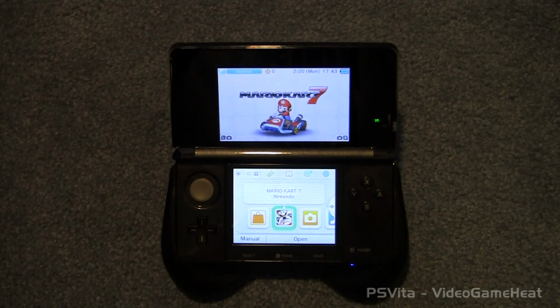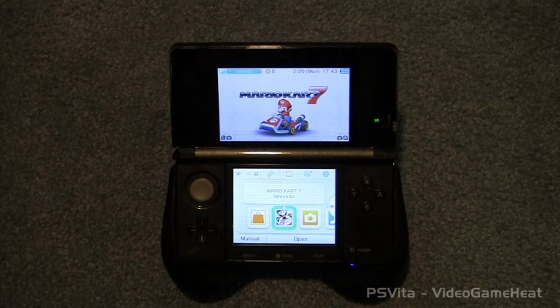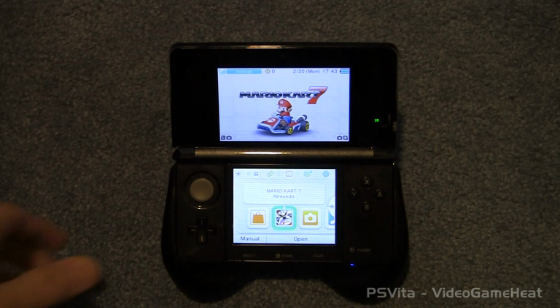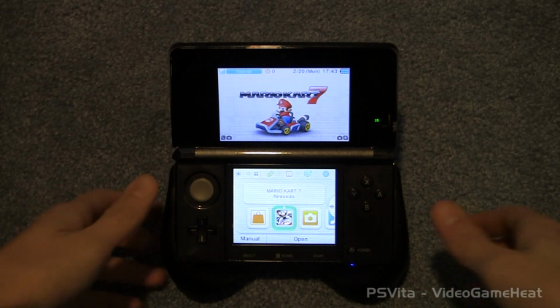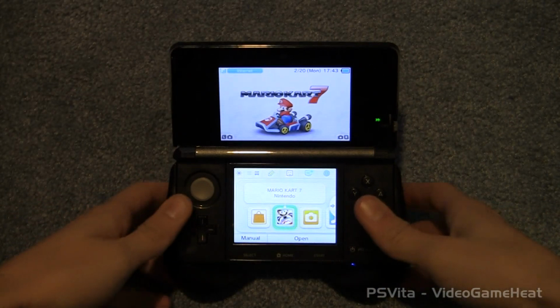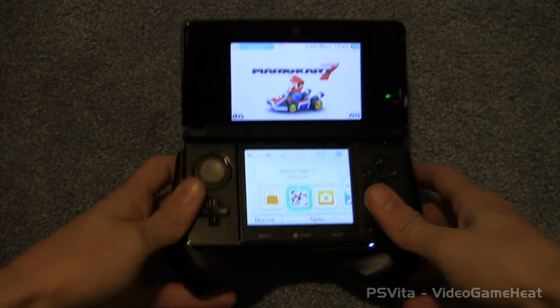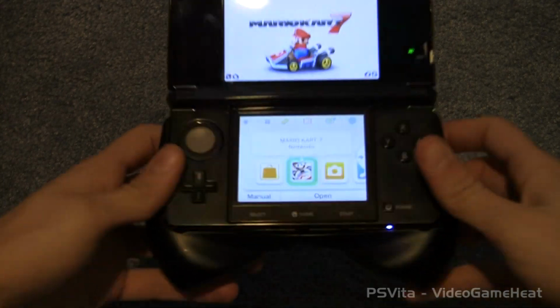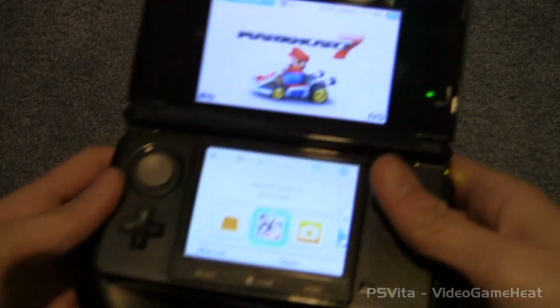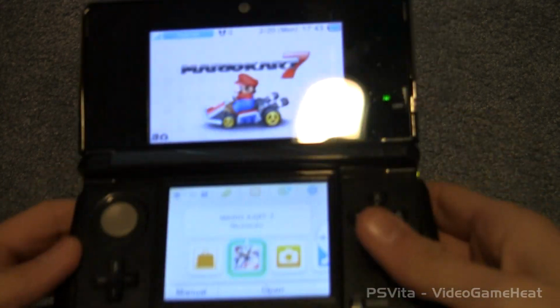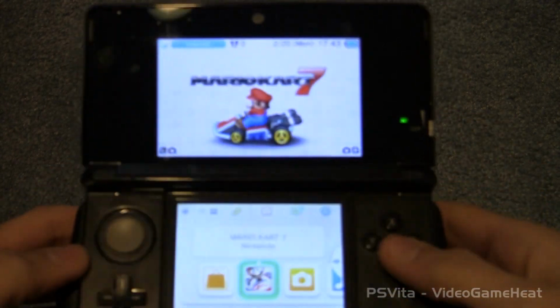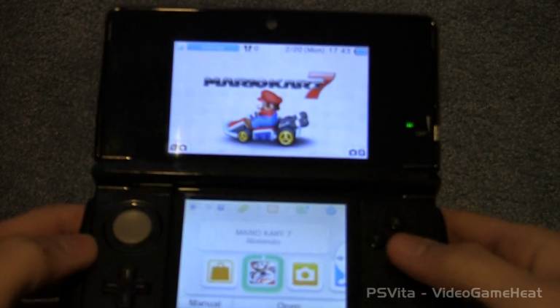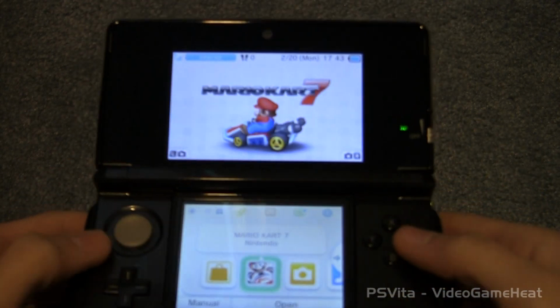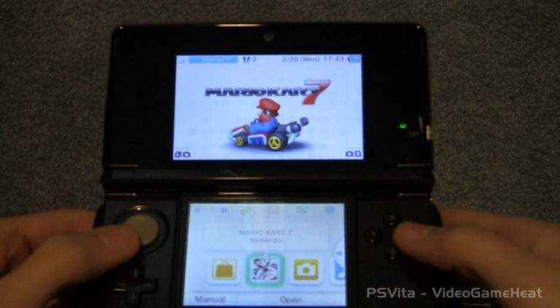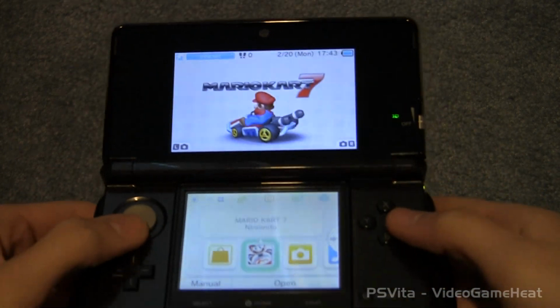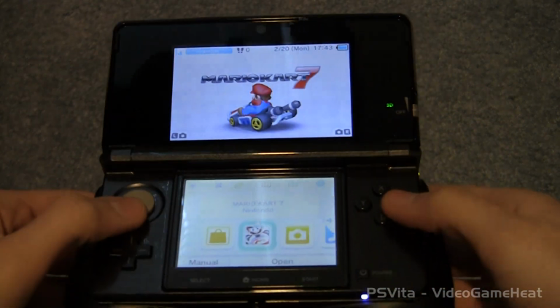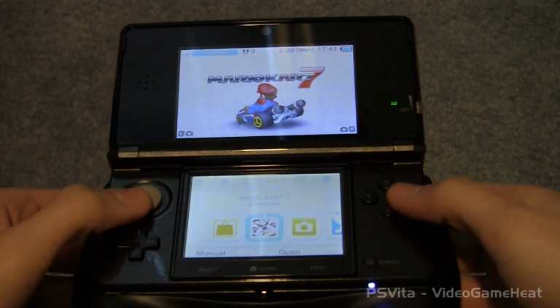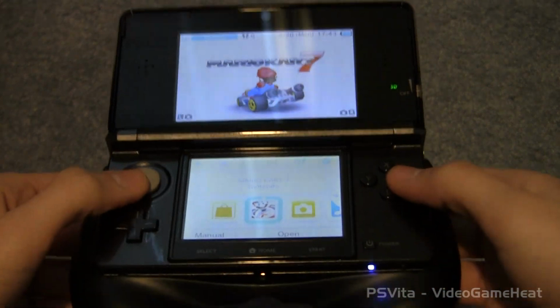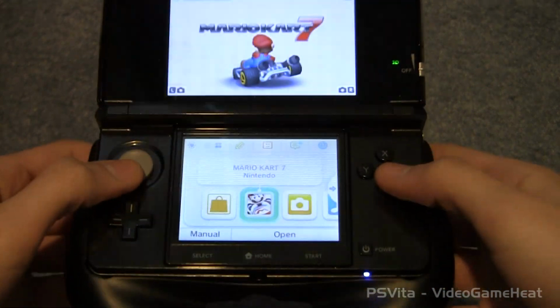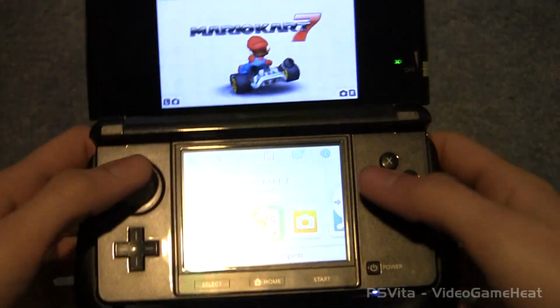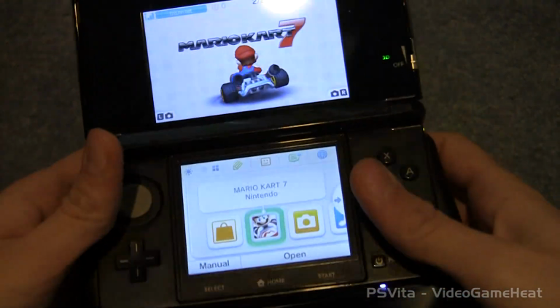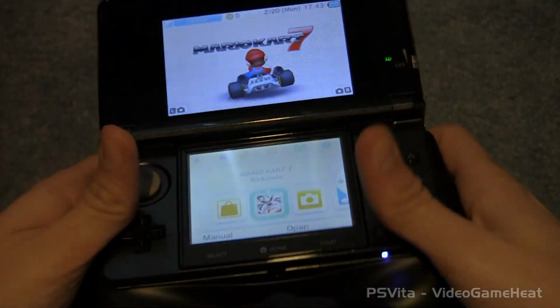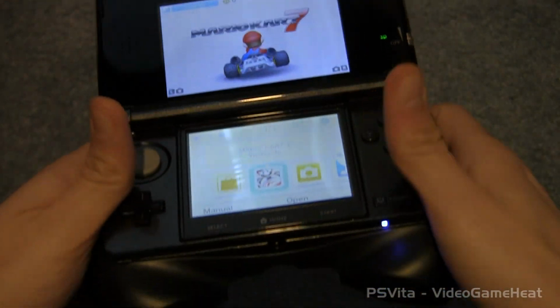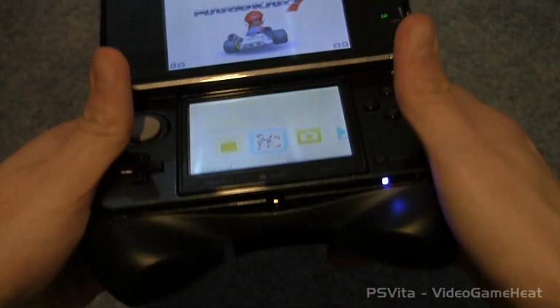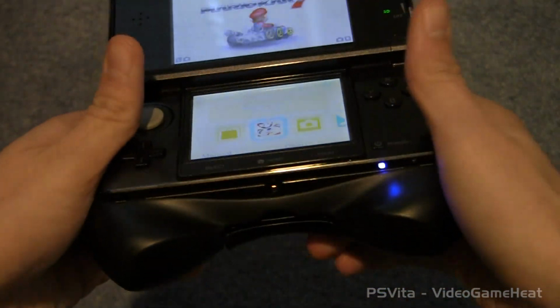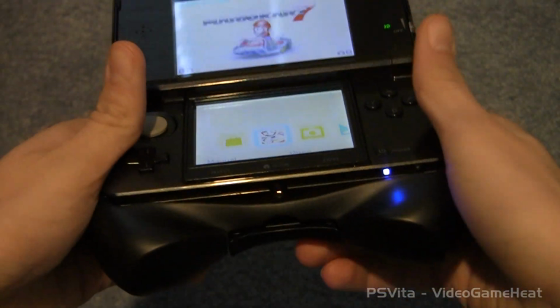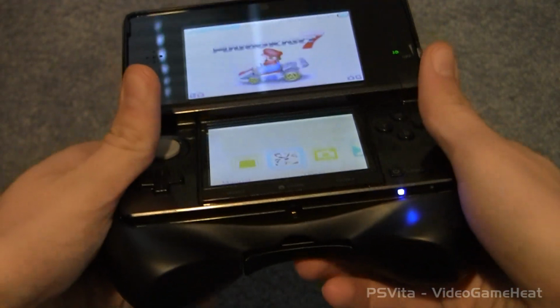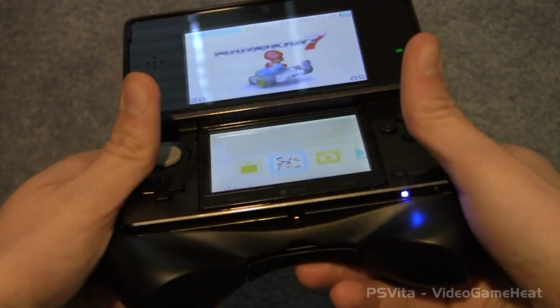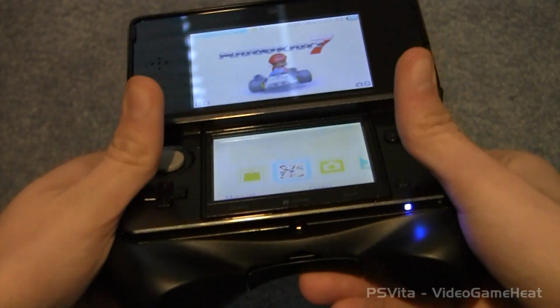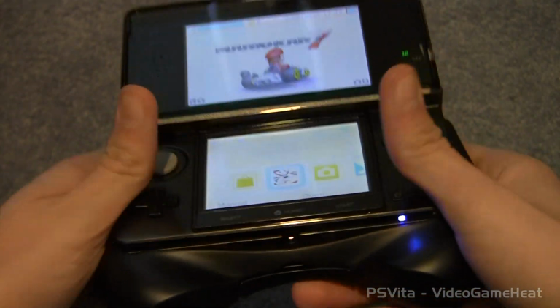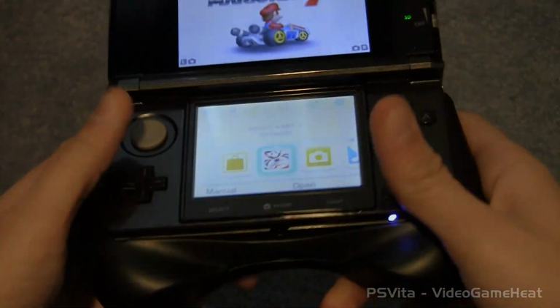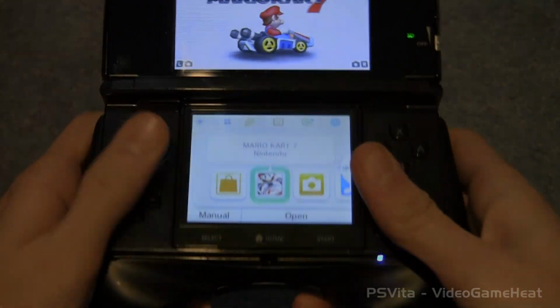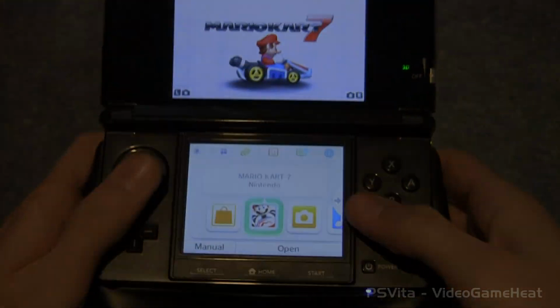Hope you guys have enjoyed this unboxing video of the PlayStation Vita accessories and the 3DS hand grip and stand. Thank you for watching. Be sure to subscribe and like this video to show your support. And I will see you next time. This is LeftyHeat, signing out.